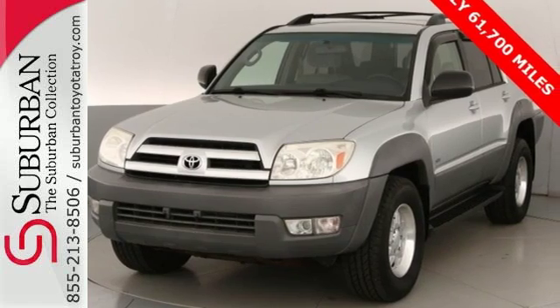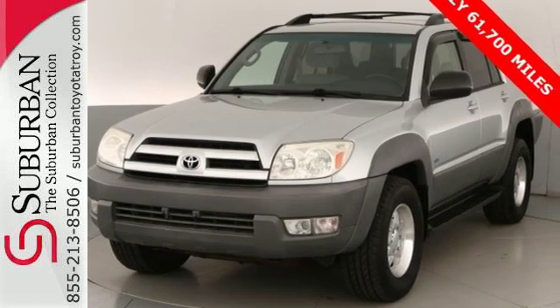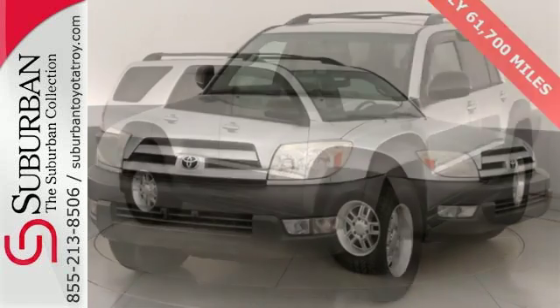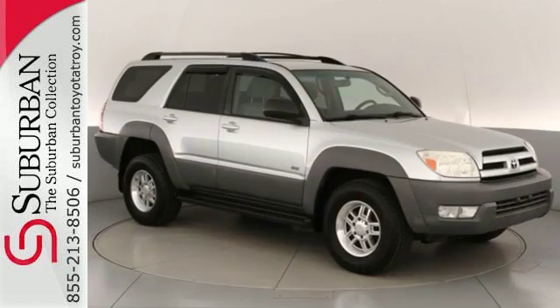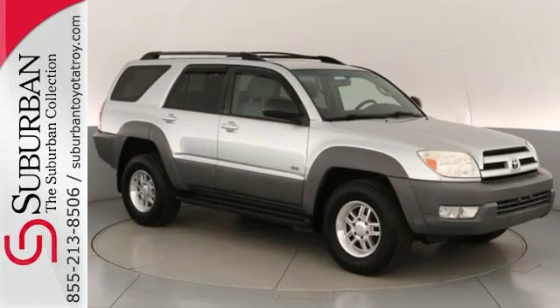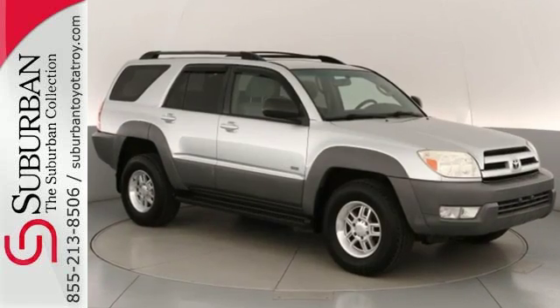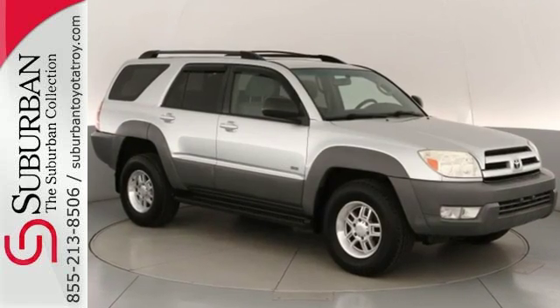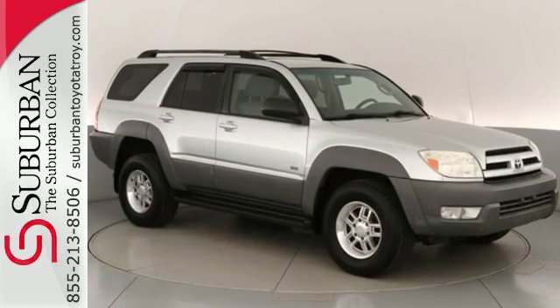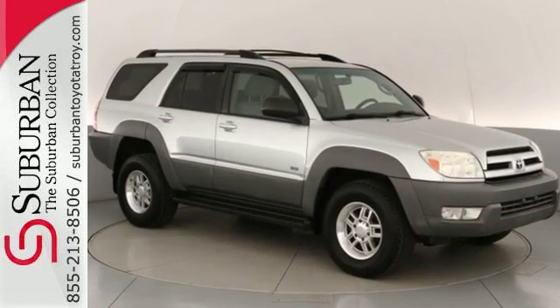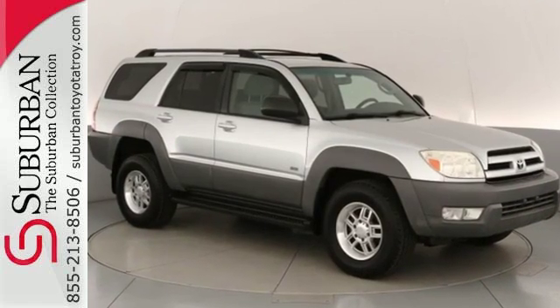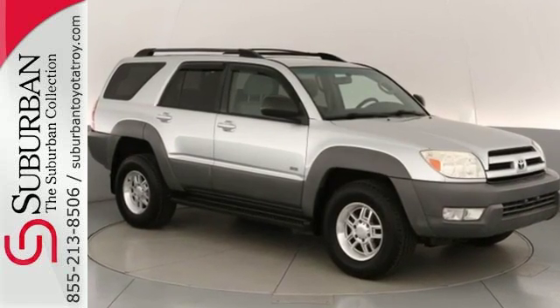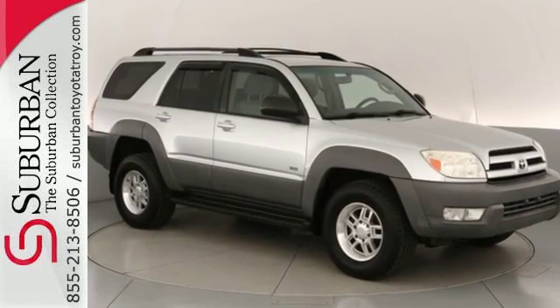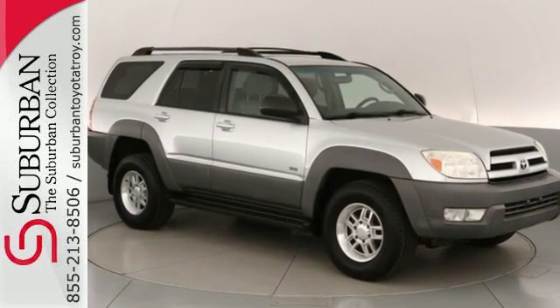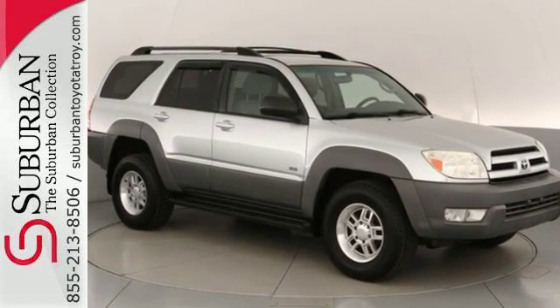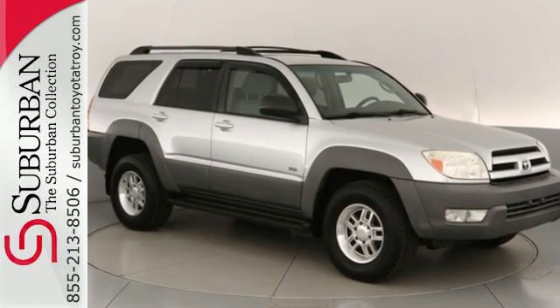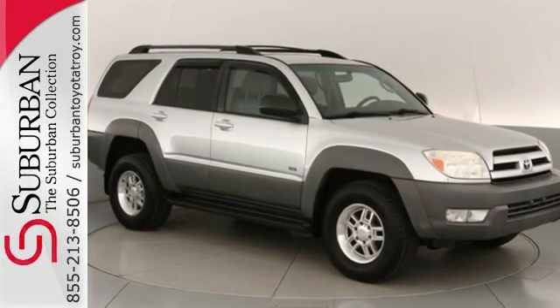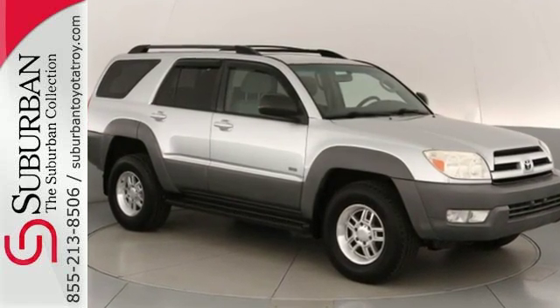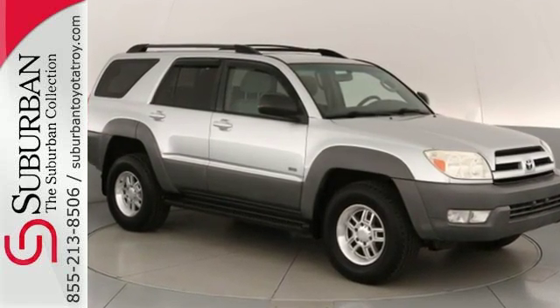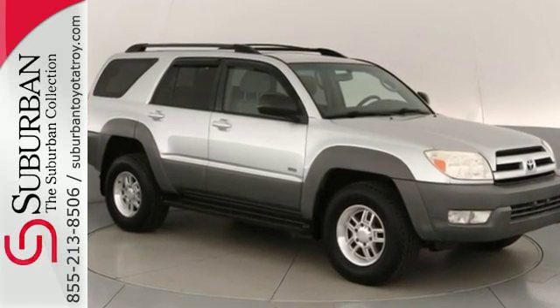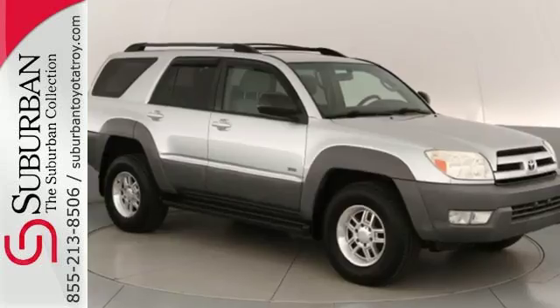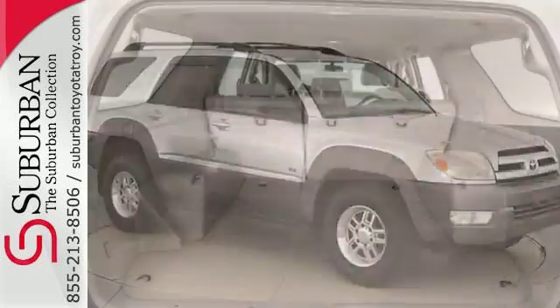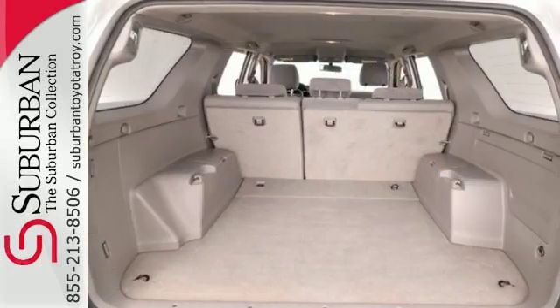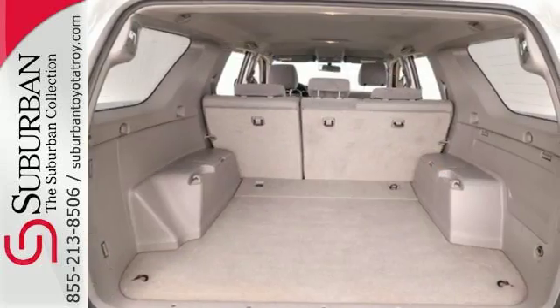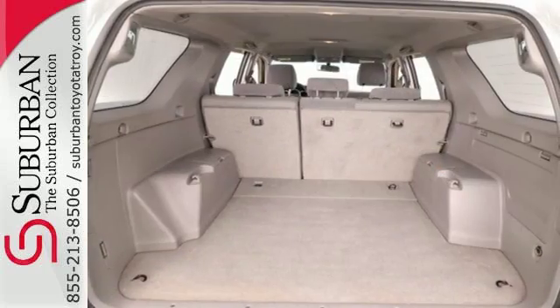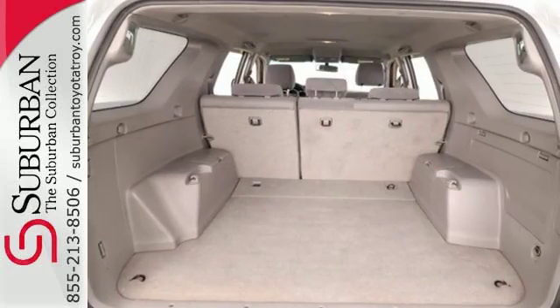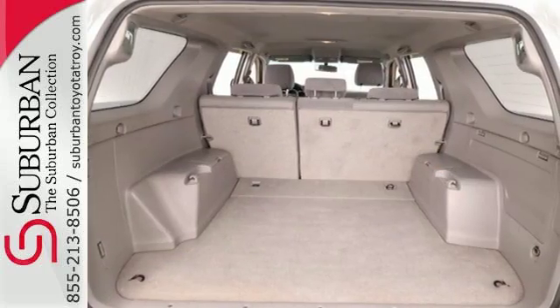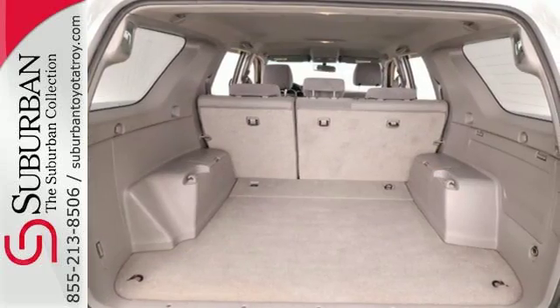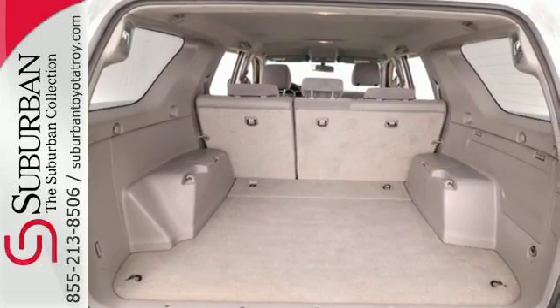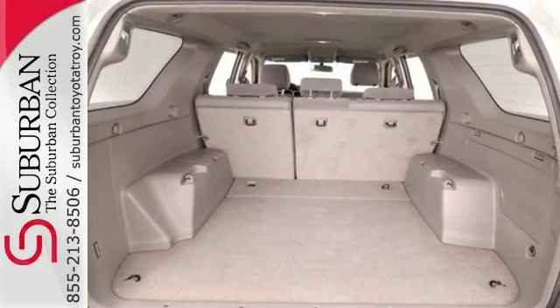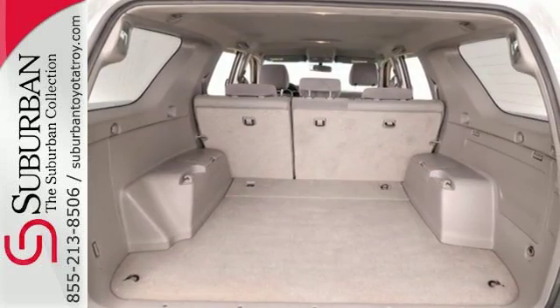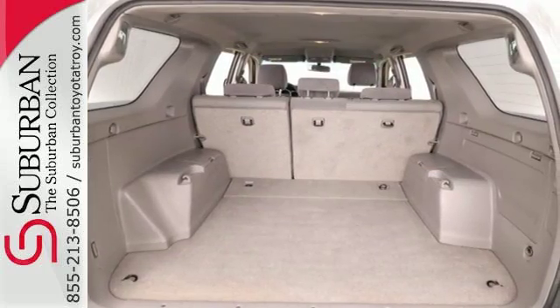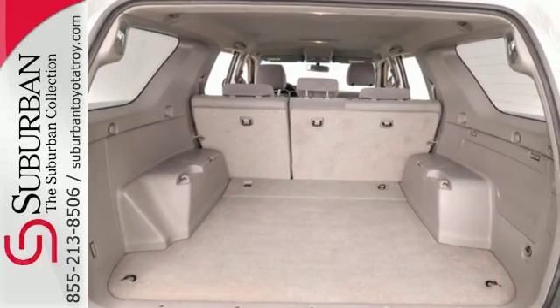A six-speaker stereo sound system, climate control, keyless entry, and numerous power accessories make it a delight.